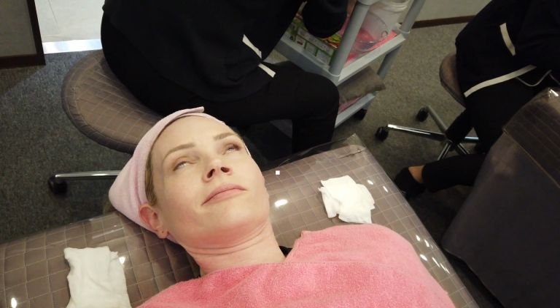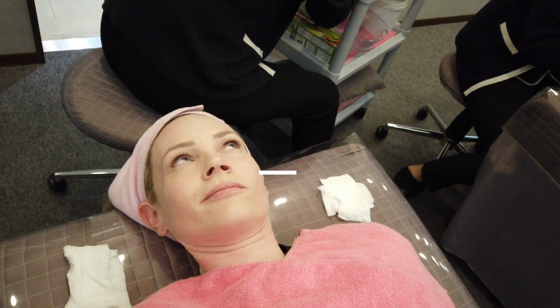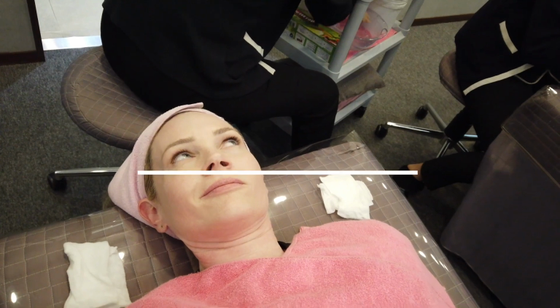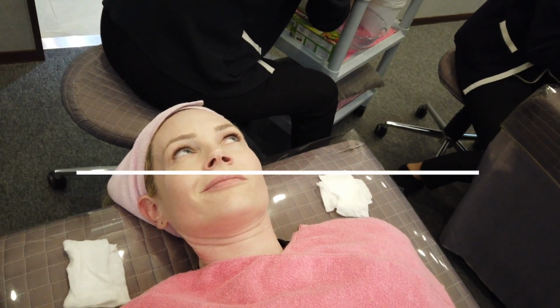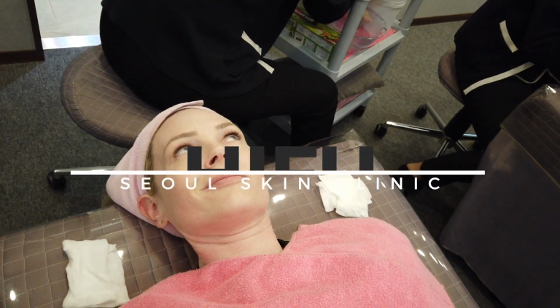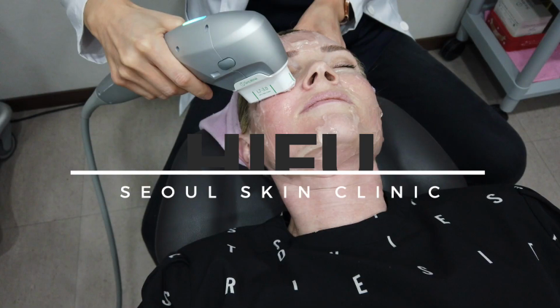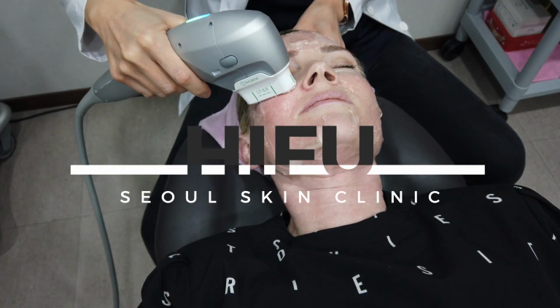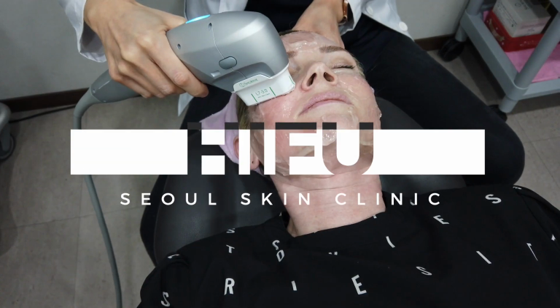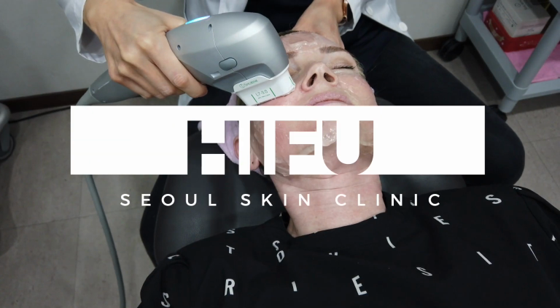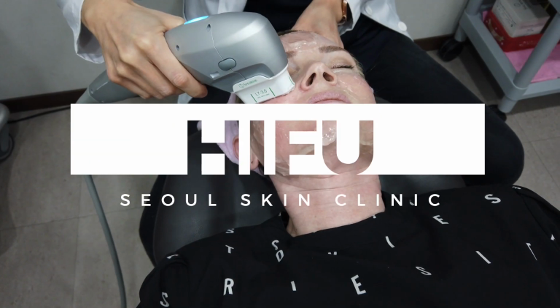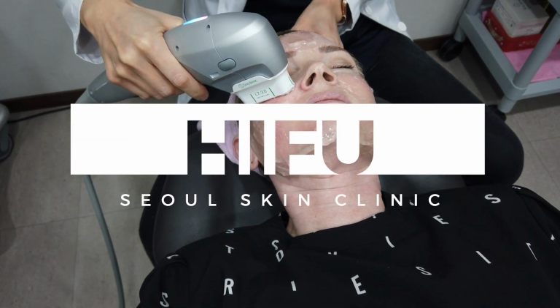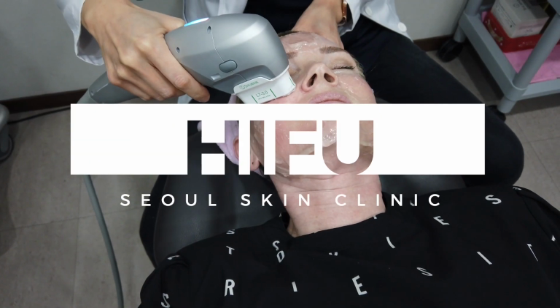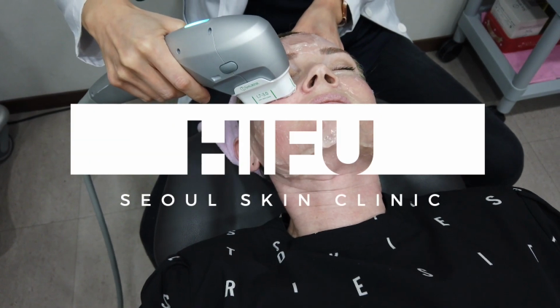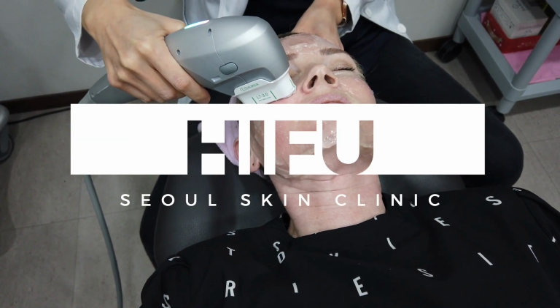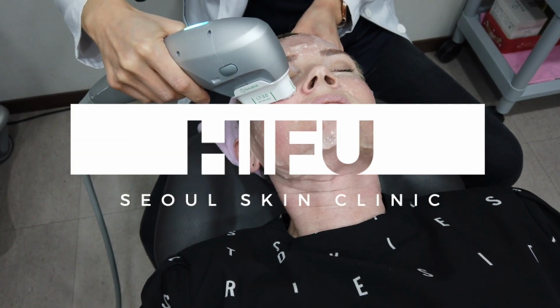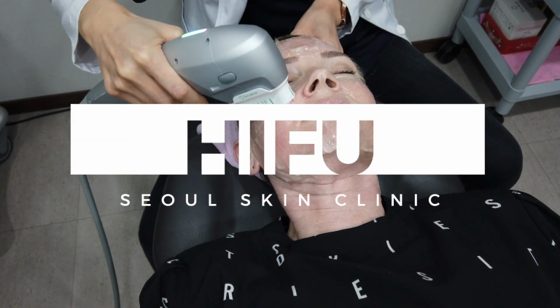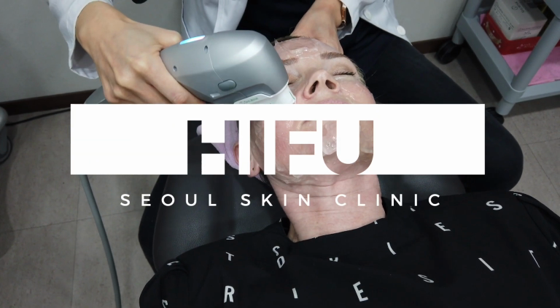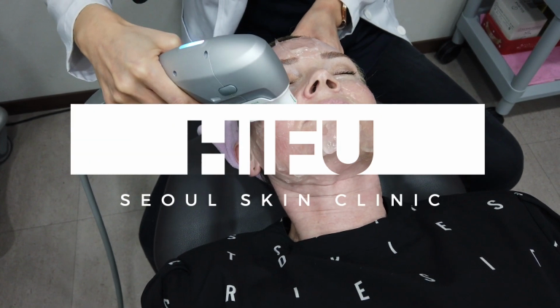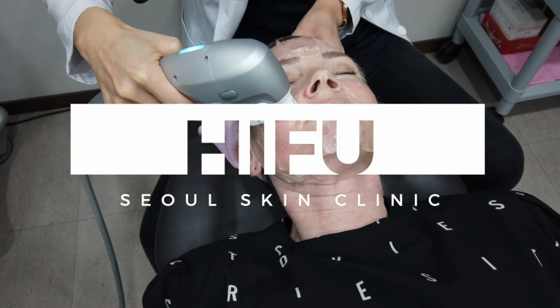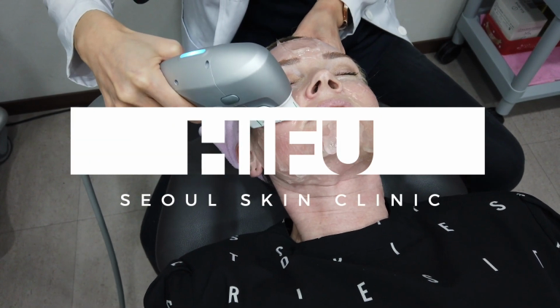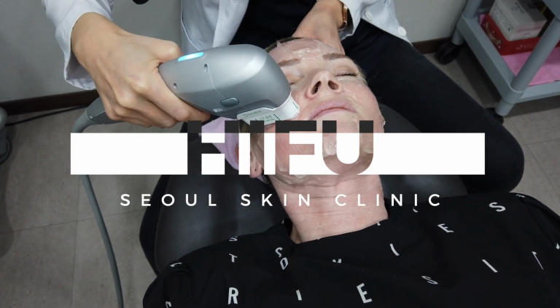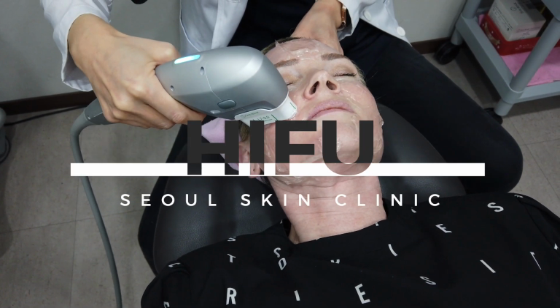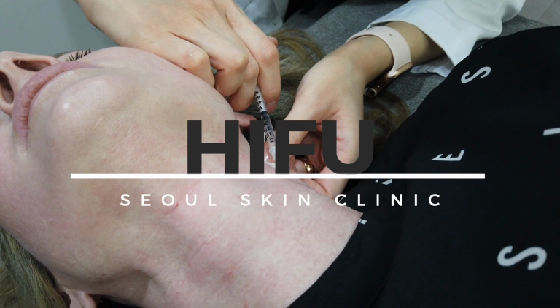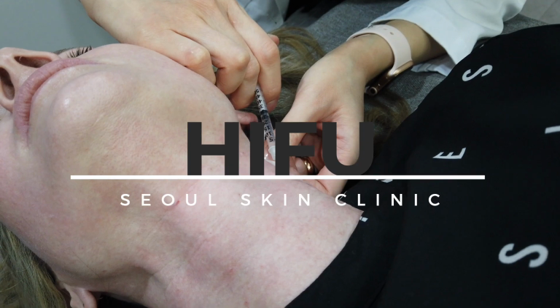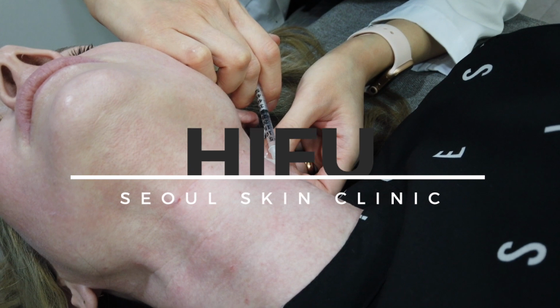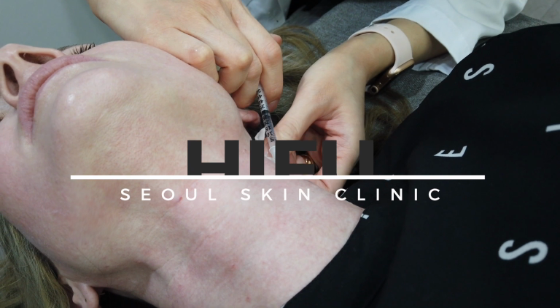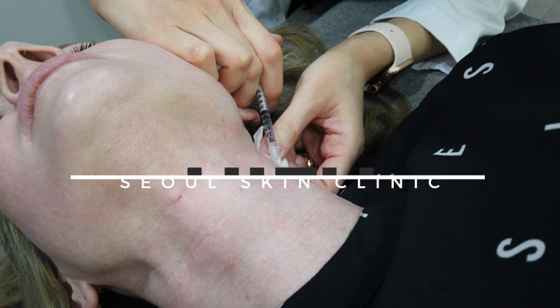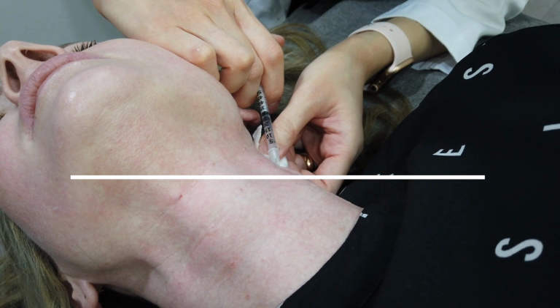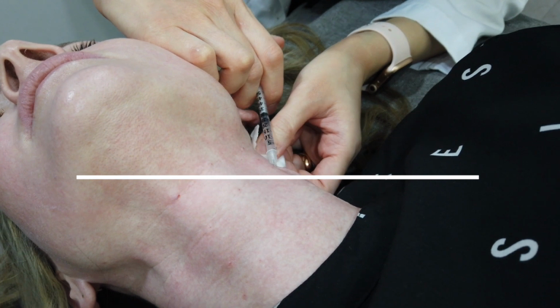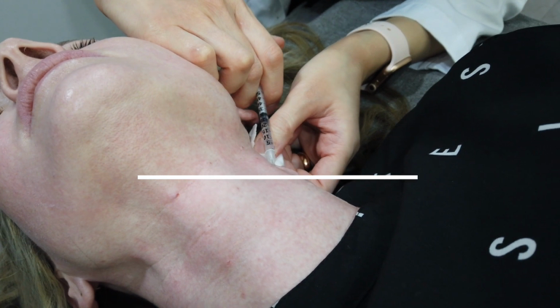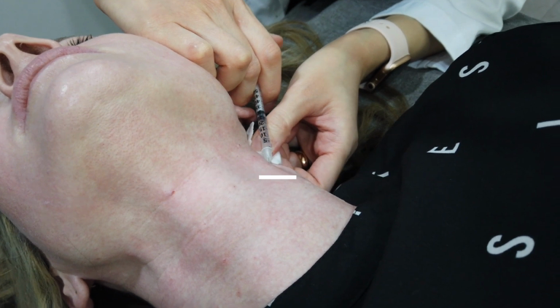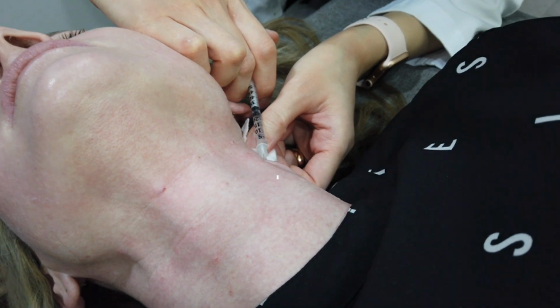Today I am in Seoul, Korea, and I'm going to get a HIFU machine treatment plus botox in my neck.